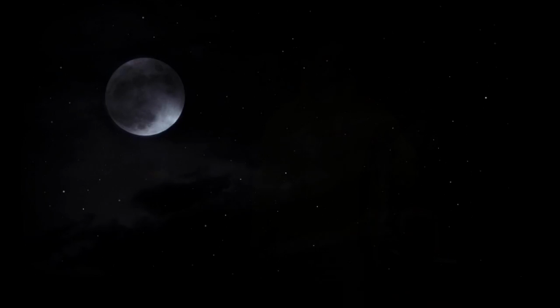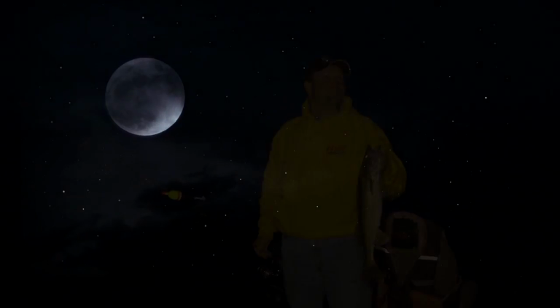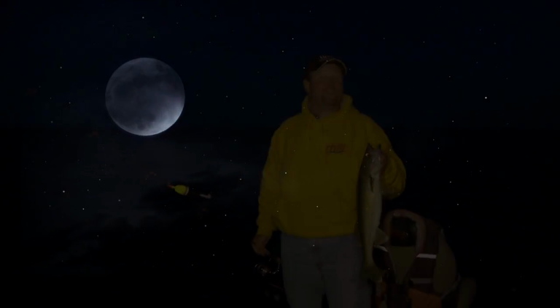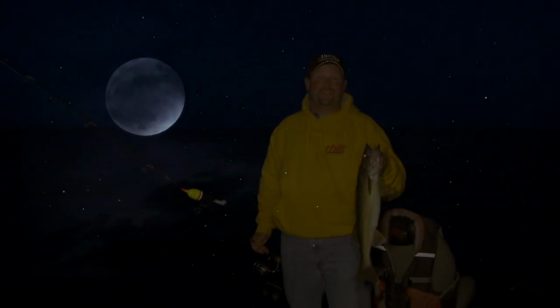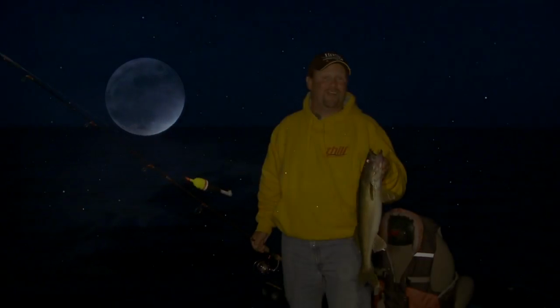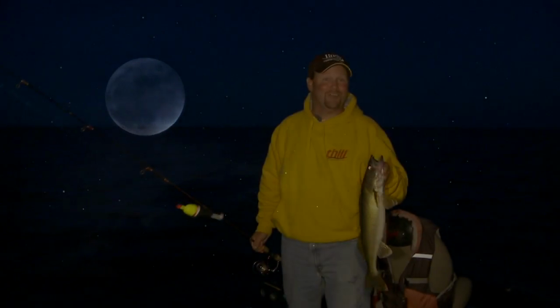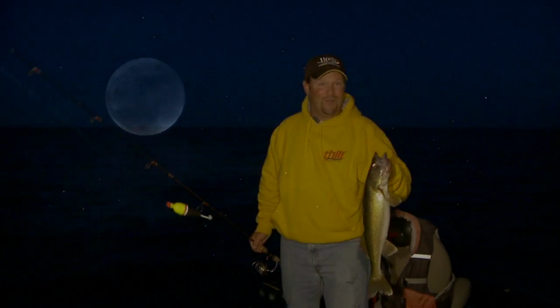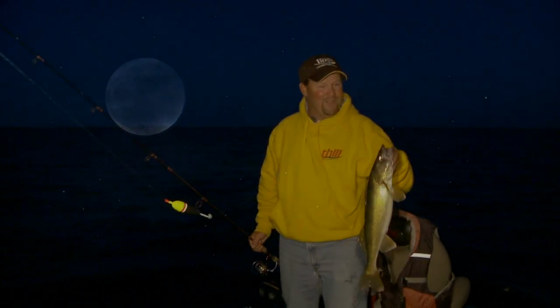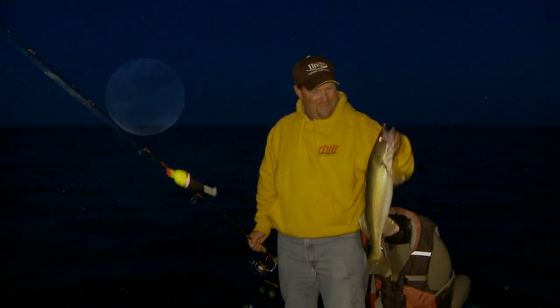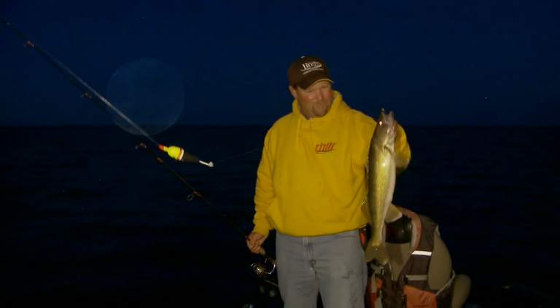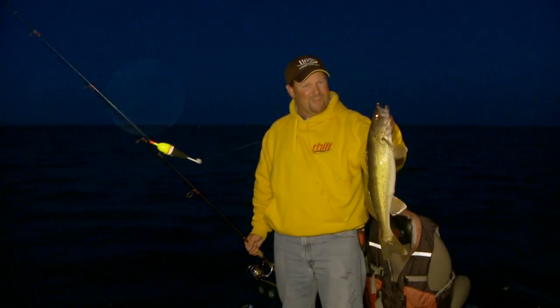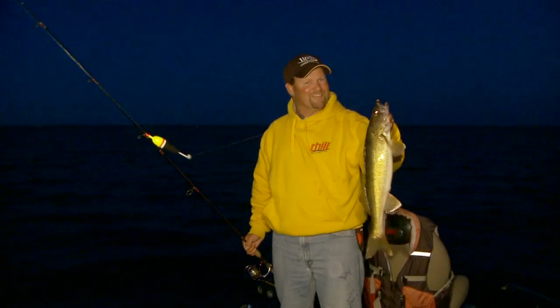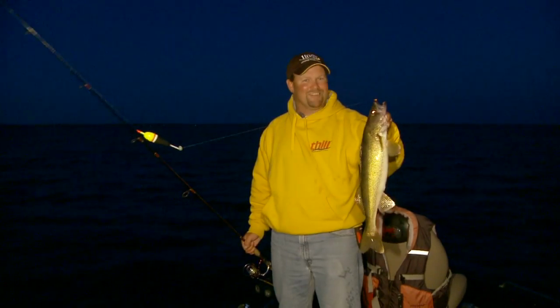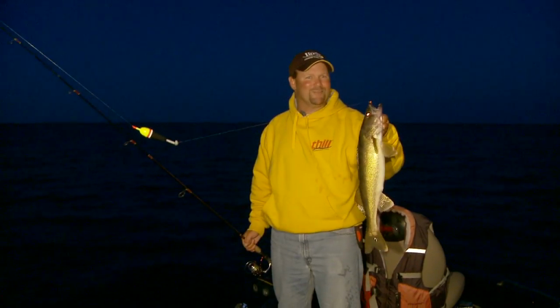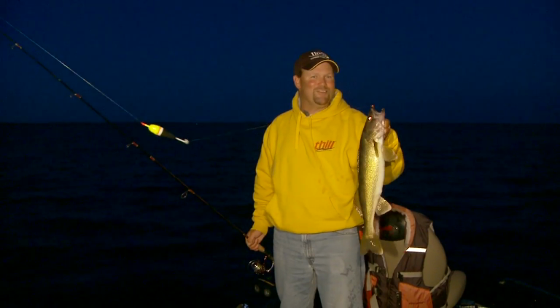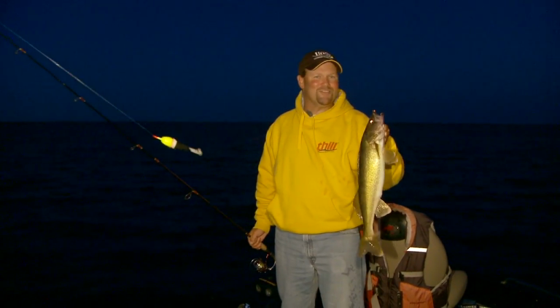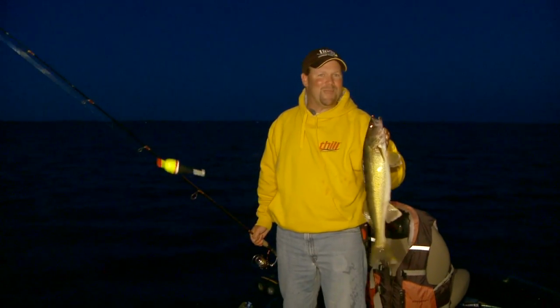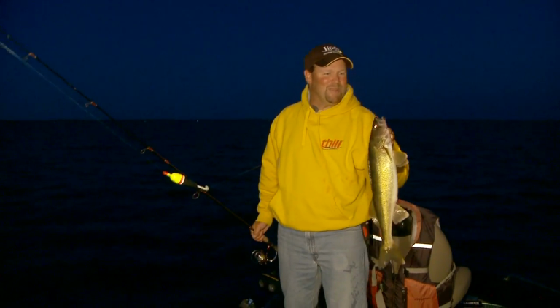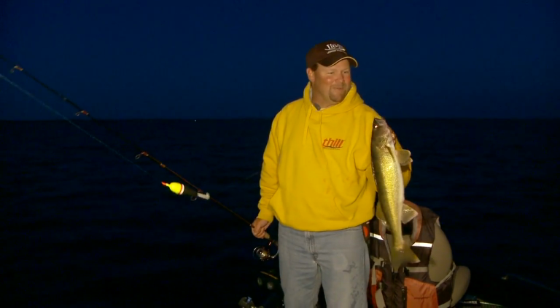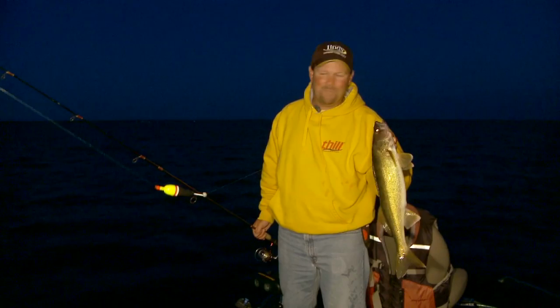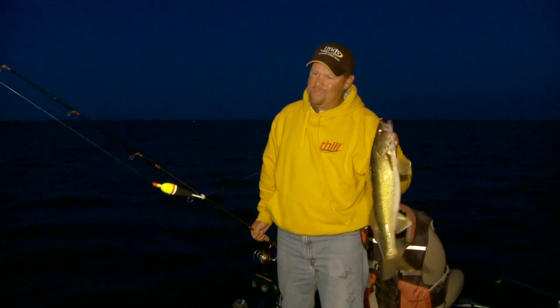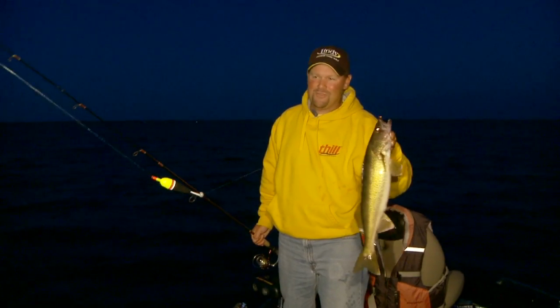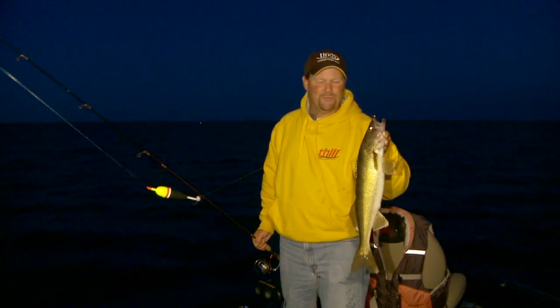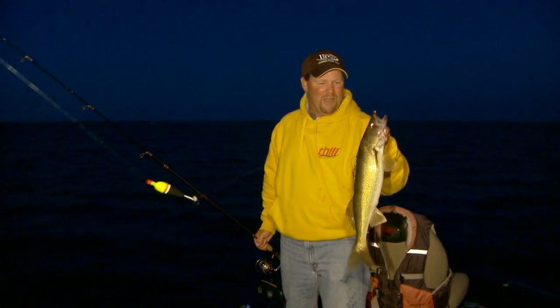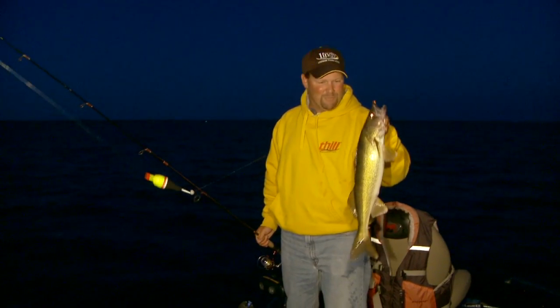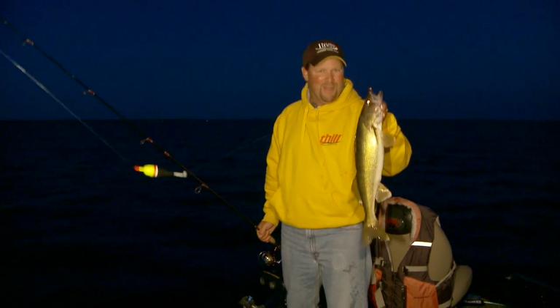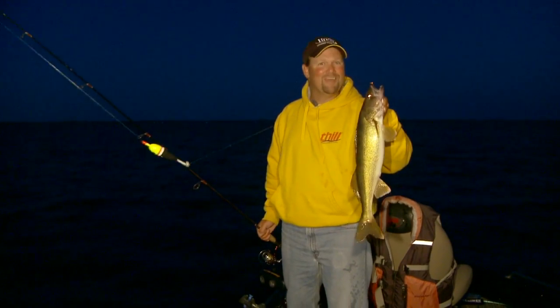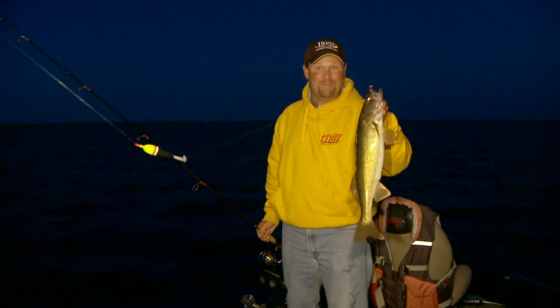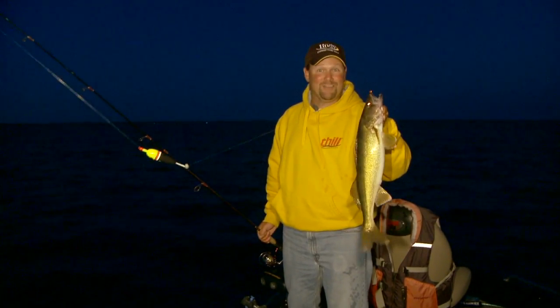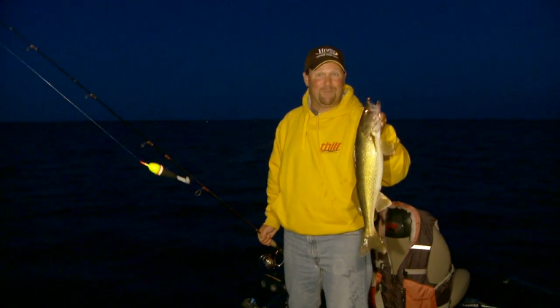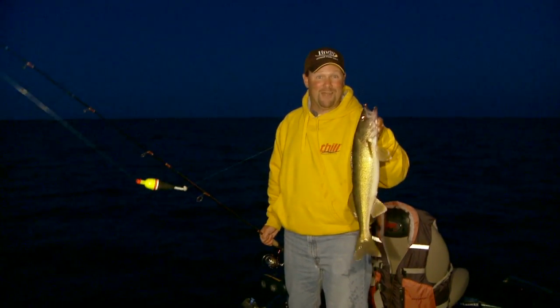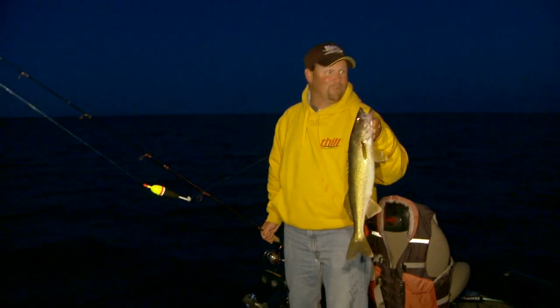The moon's out, the stars are out — walleyes like this one, you just can't beat it. The Thill Splashbrite makes it all possible.